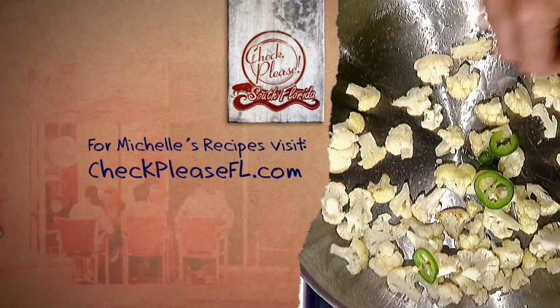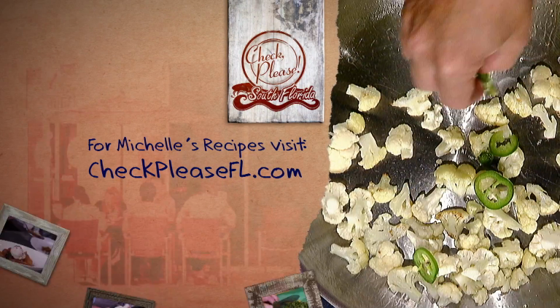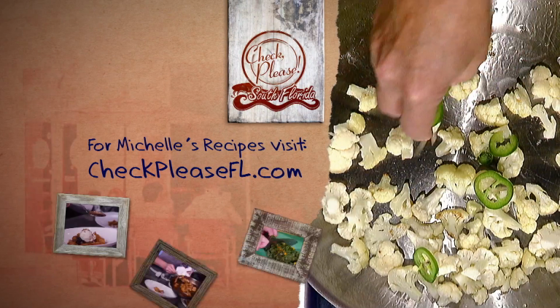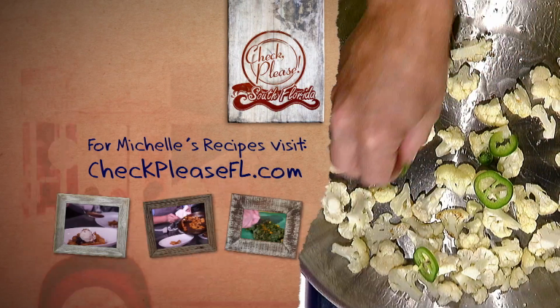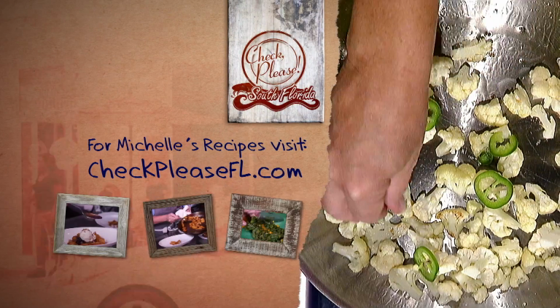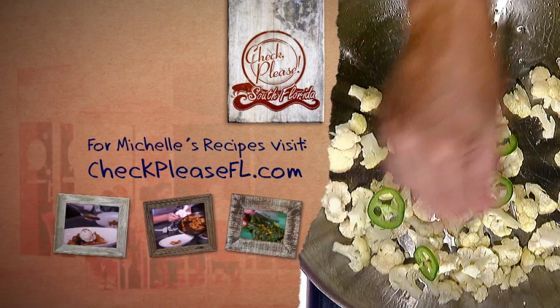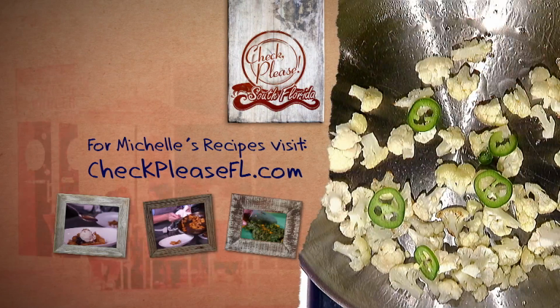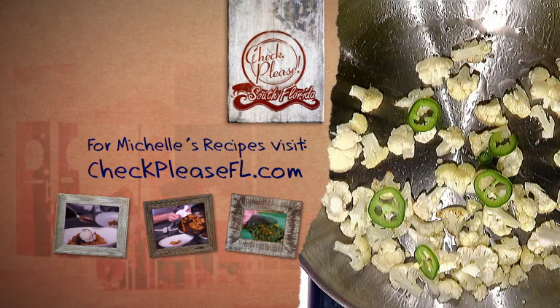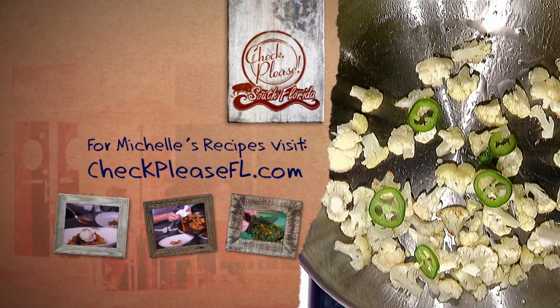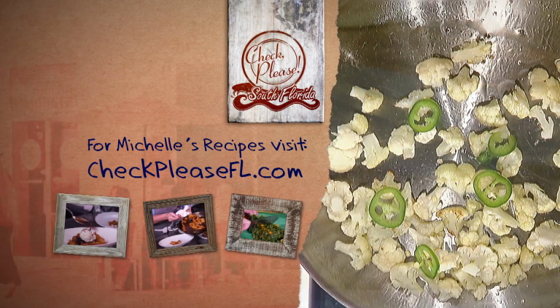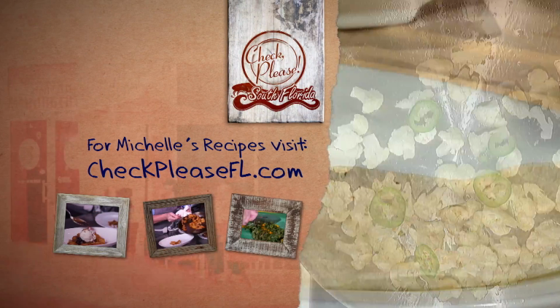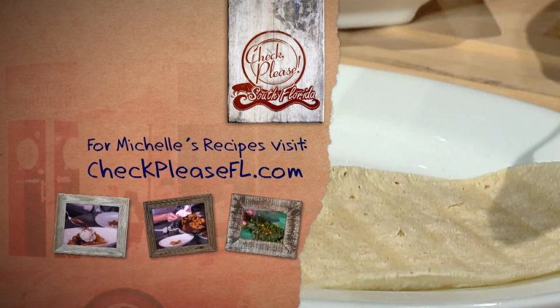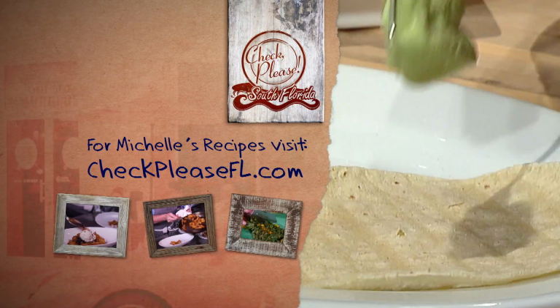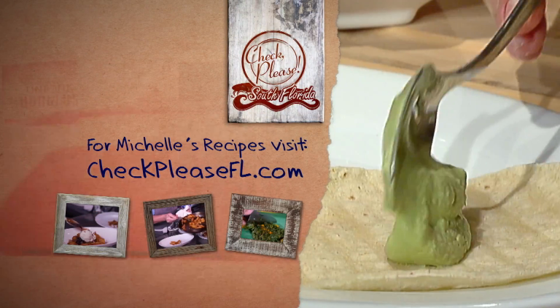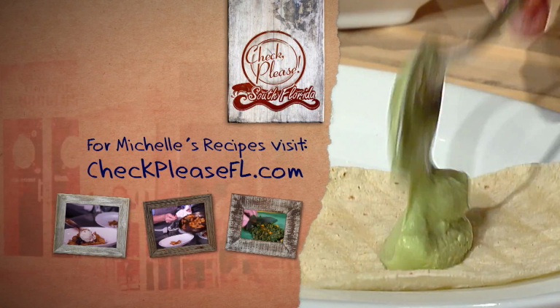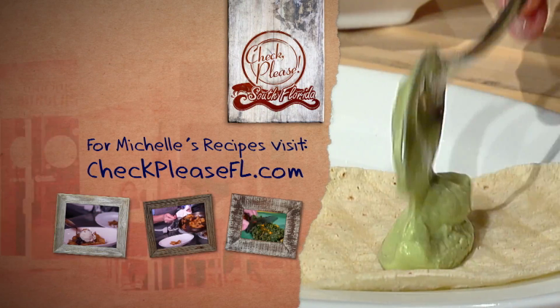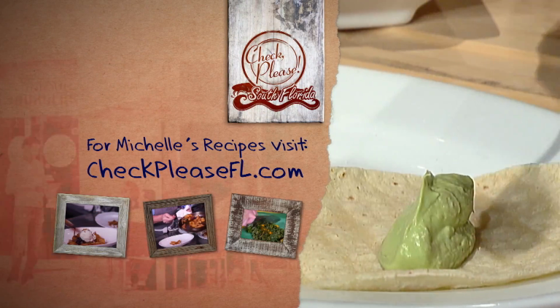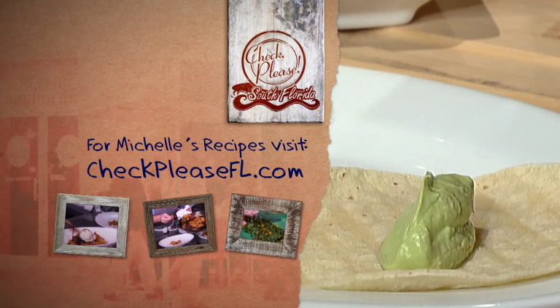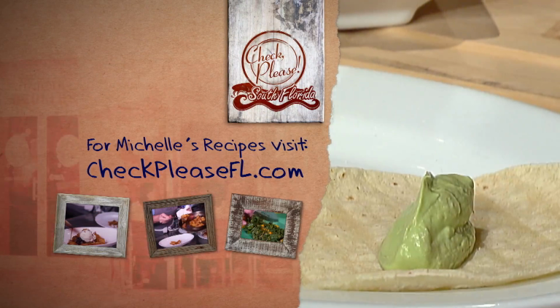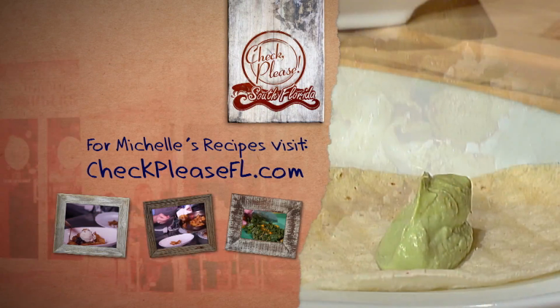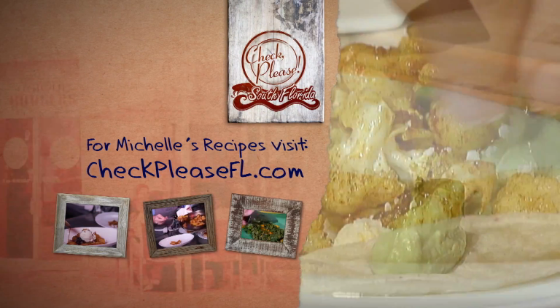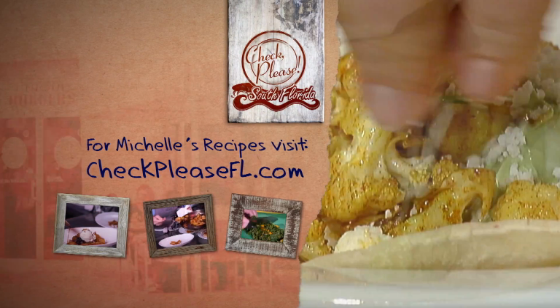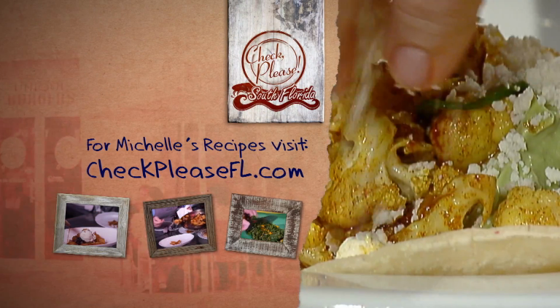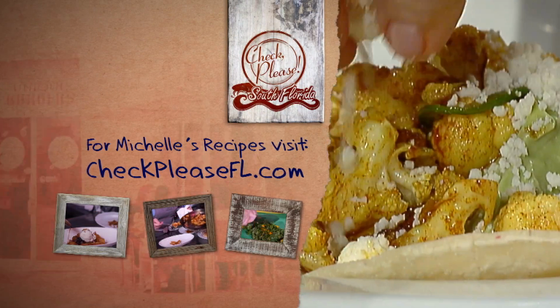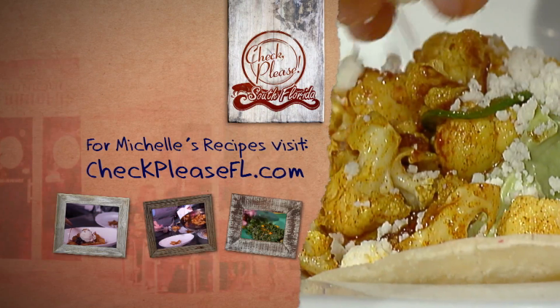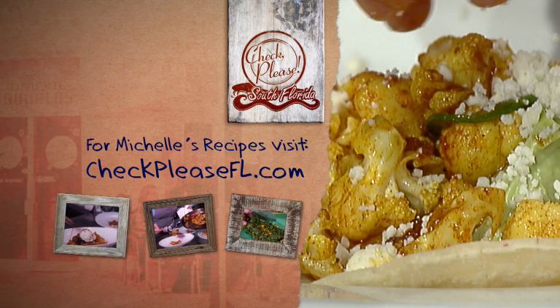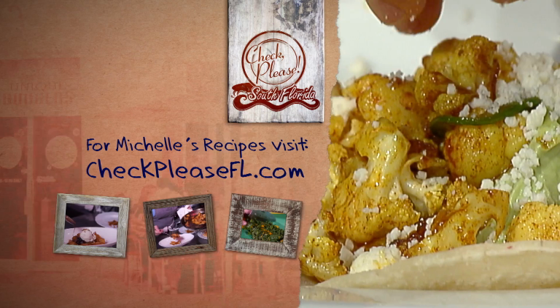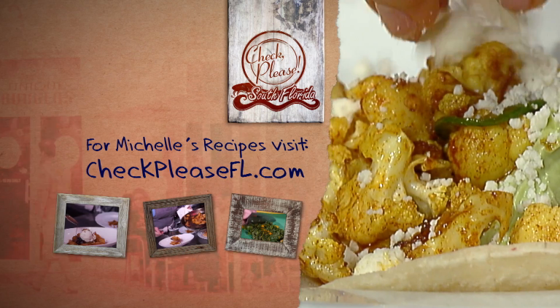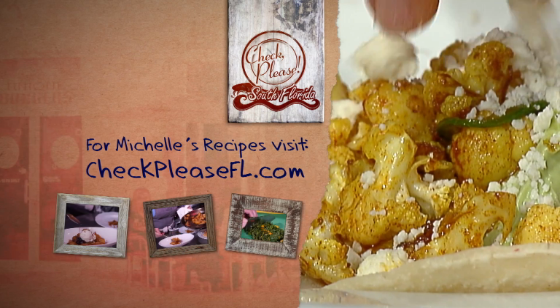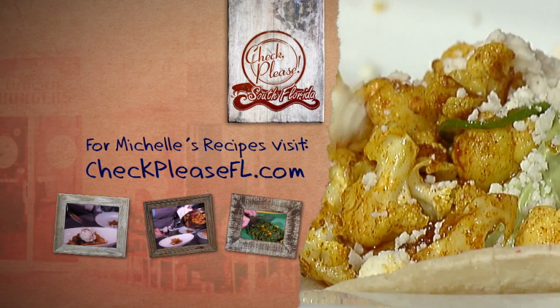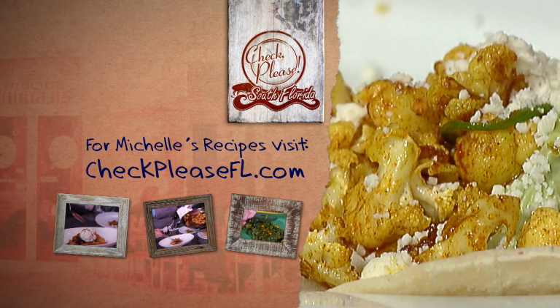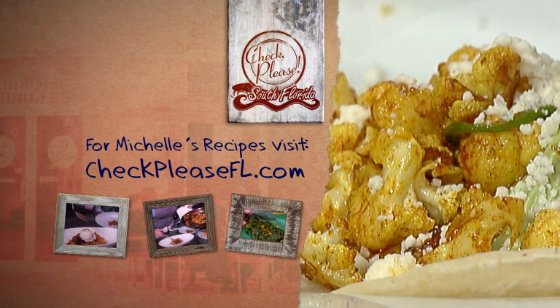To surprise your guests with my cauliflower taco recipe, go to checkpleasefl.com.